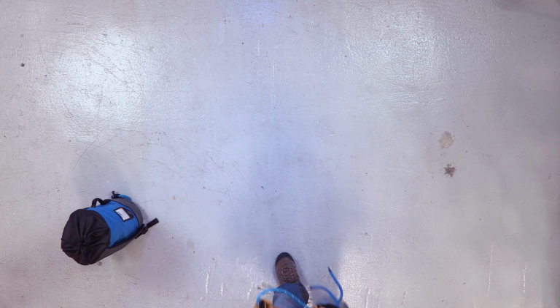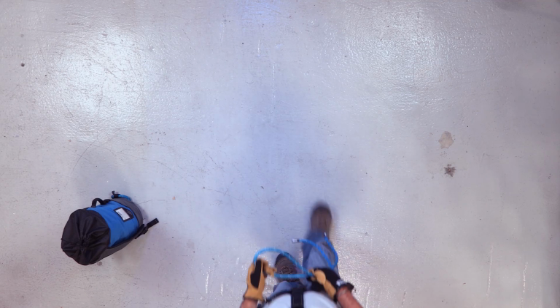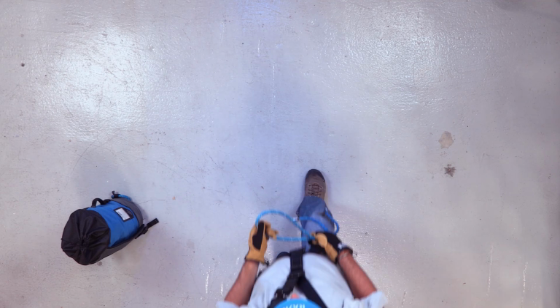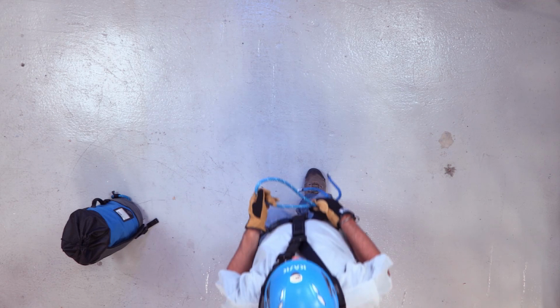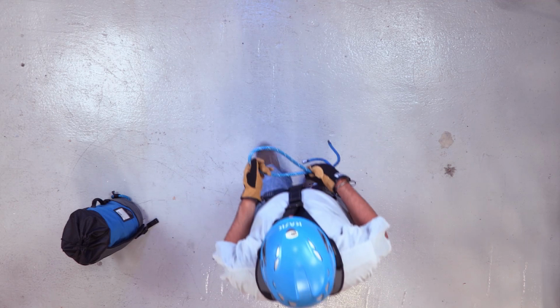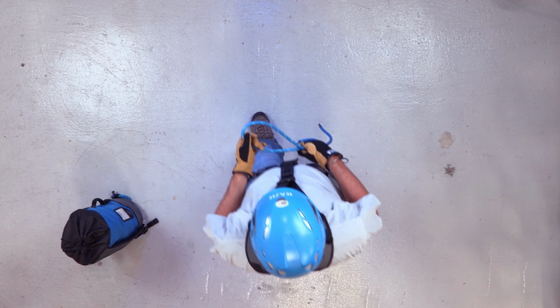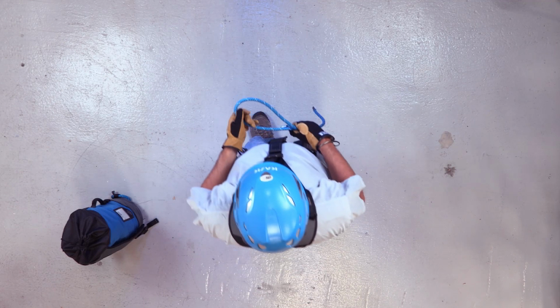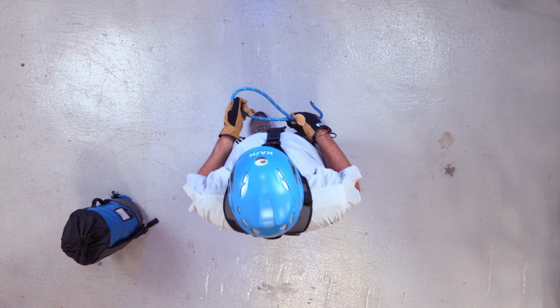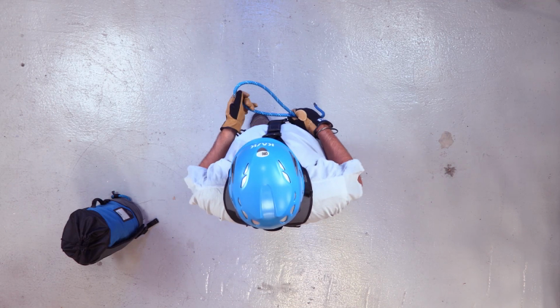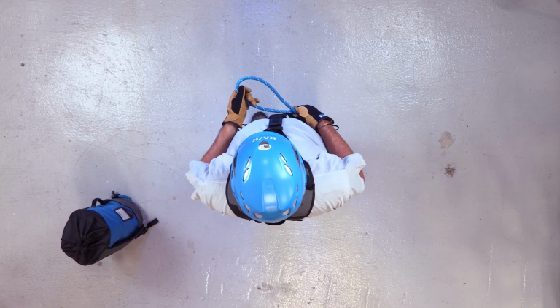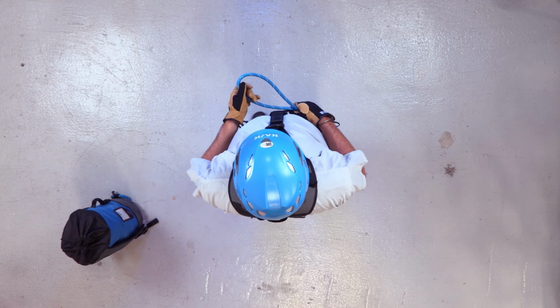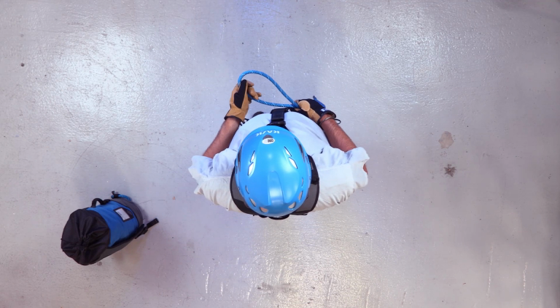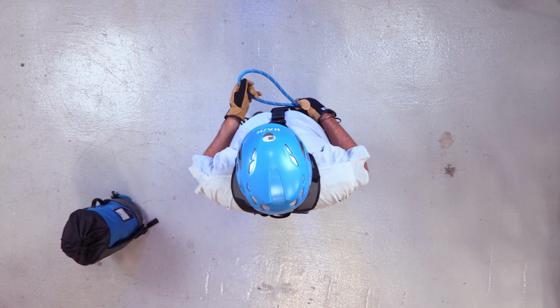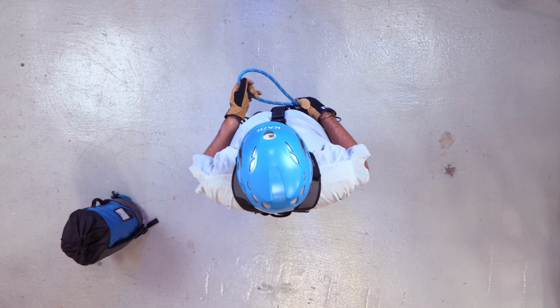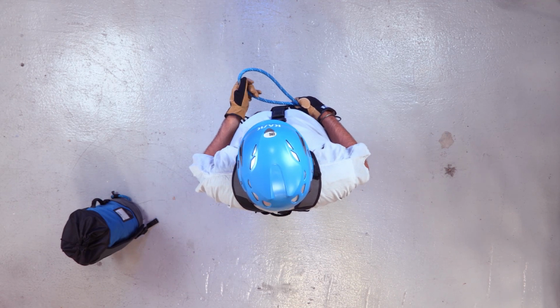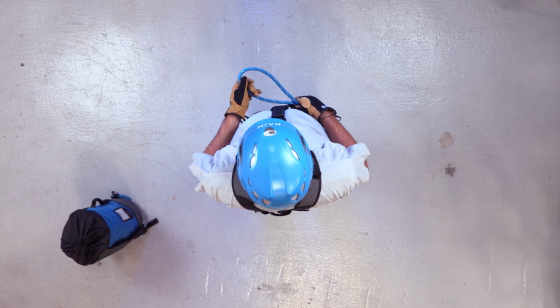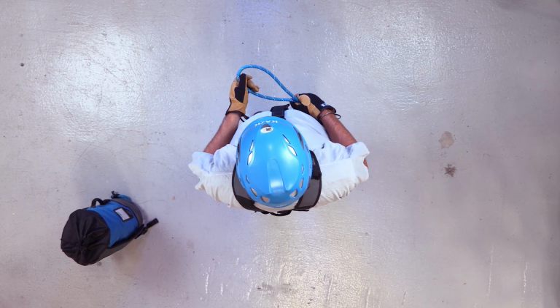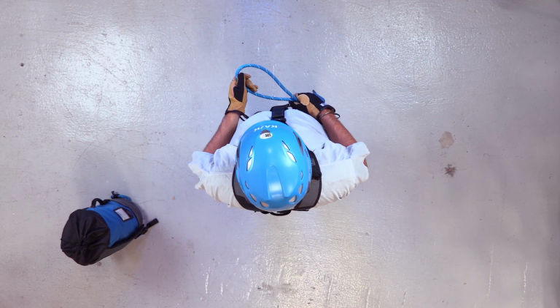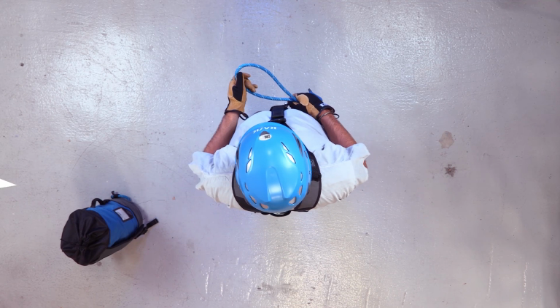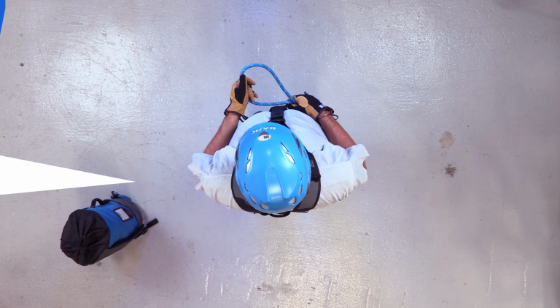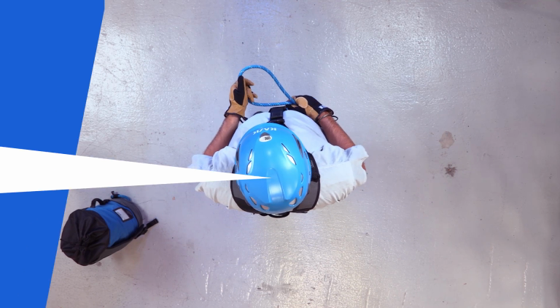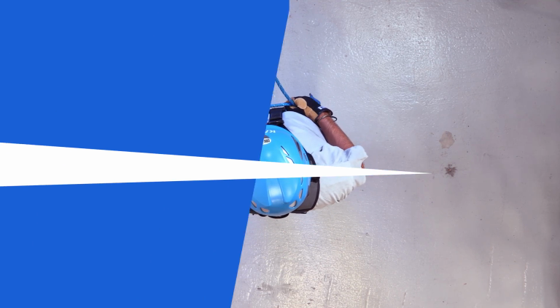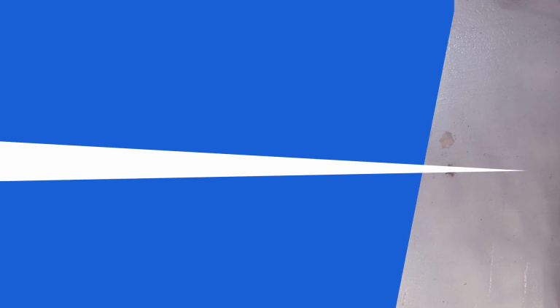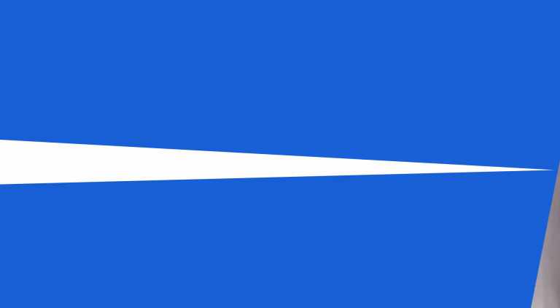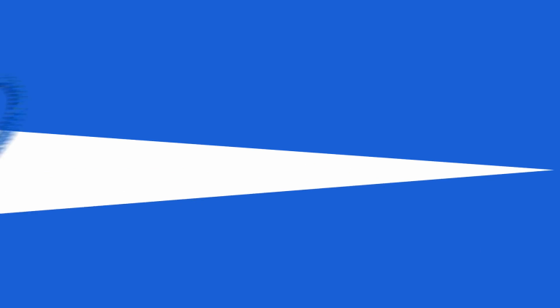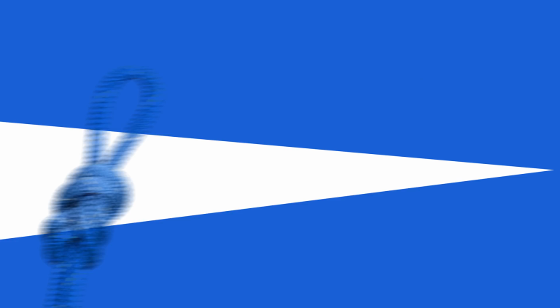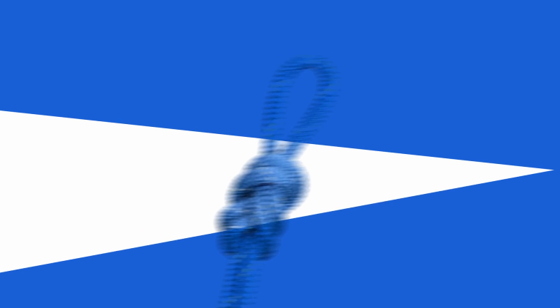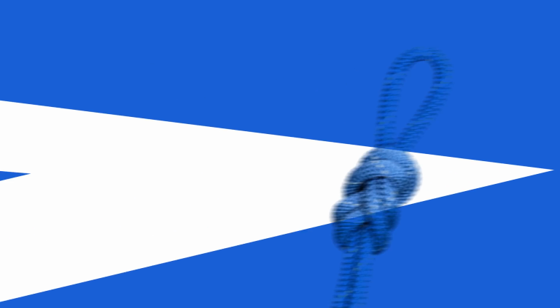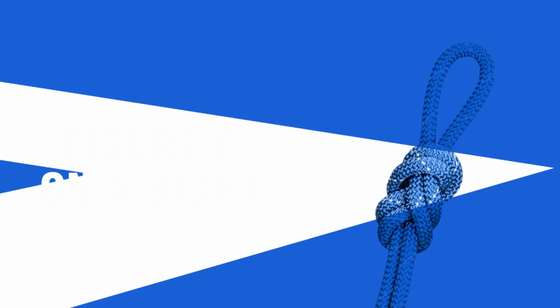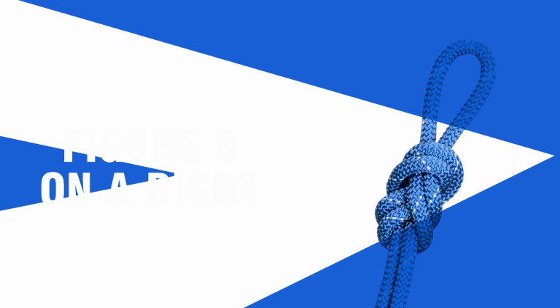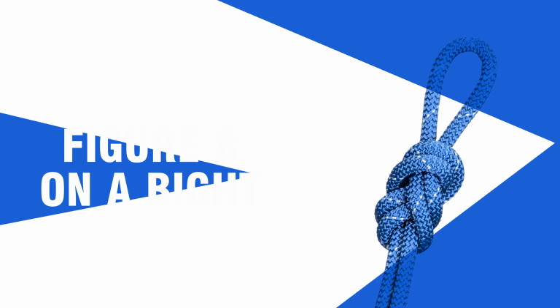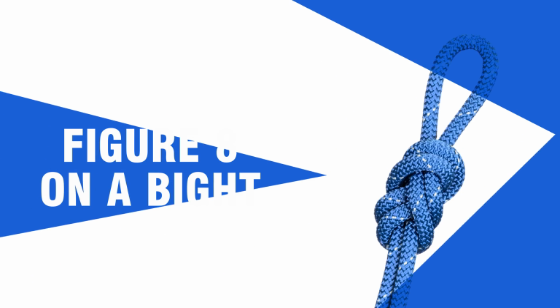Let's go over a few knots used in rope access. We'll start off by tying a figure eight on a bight.